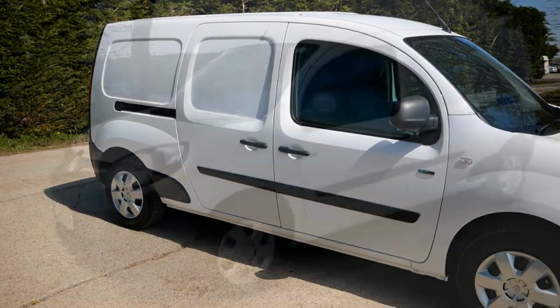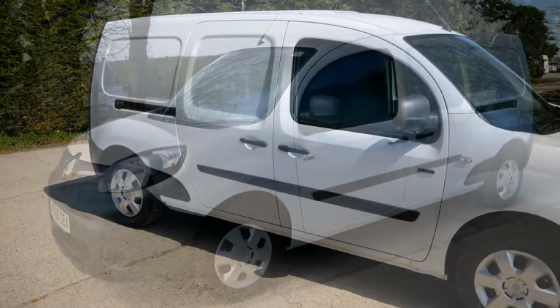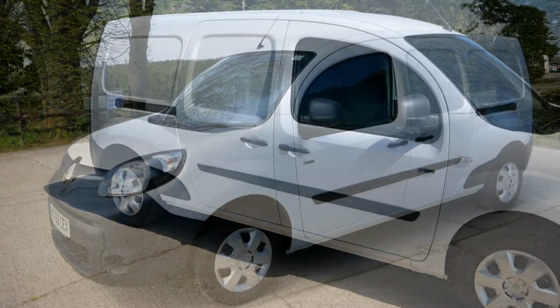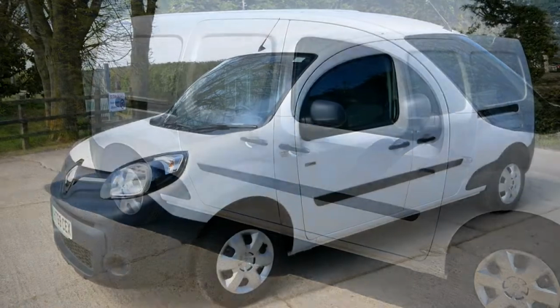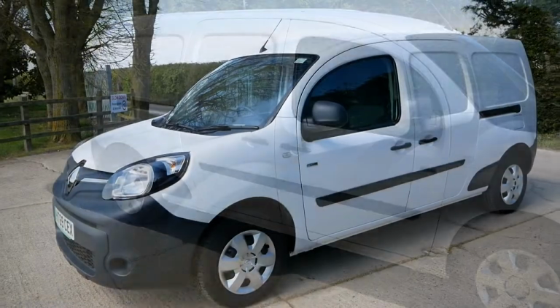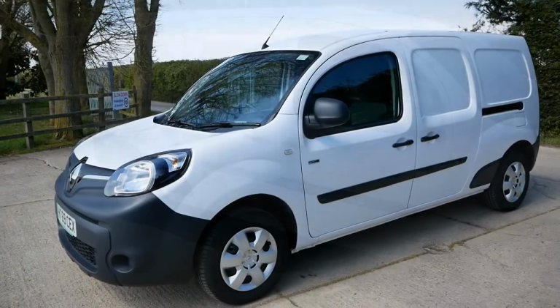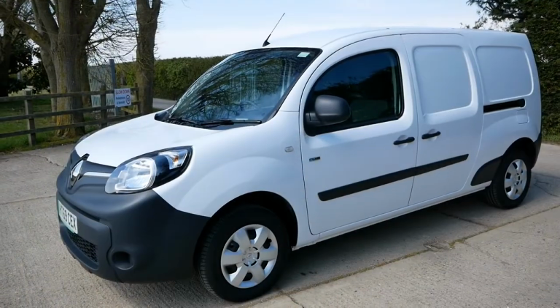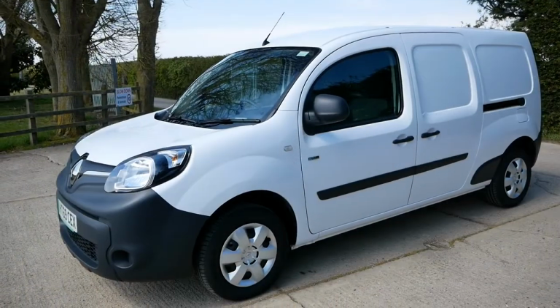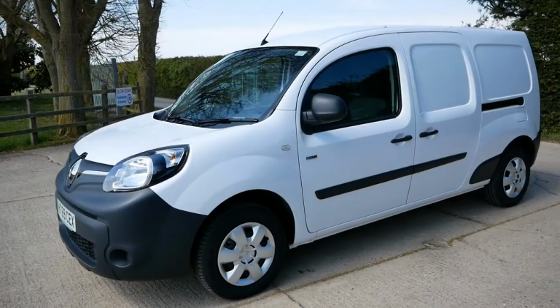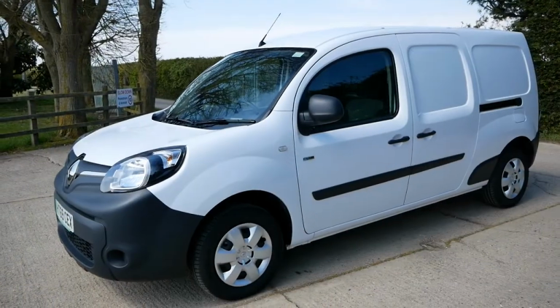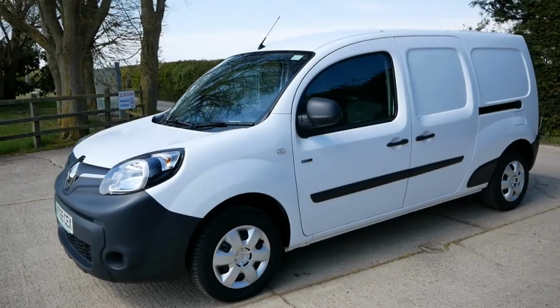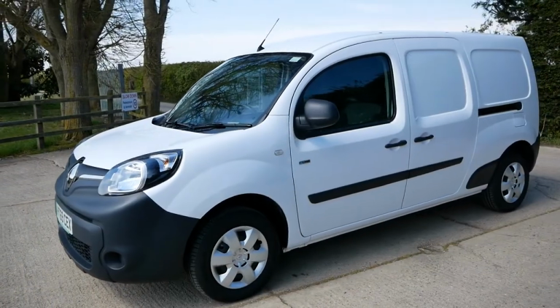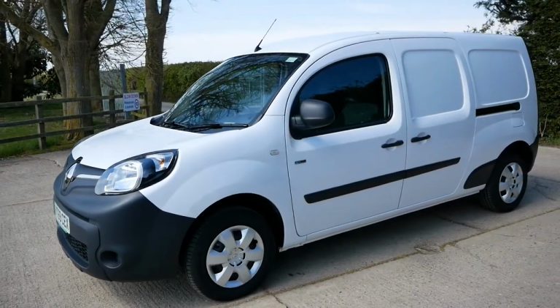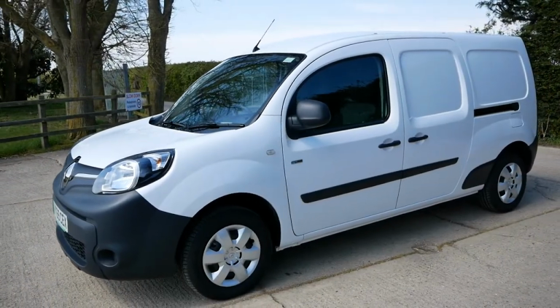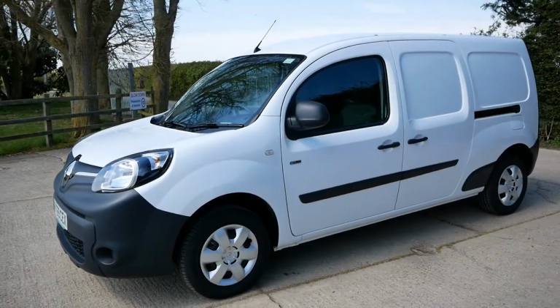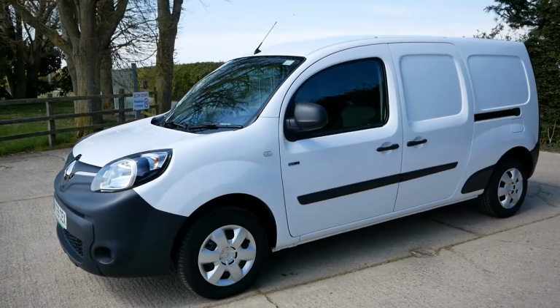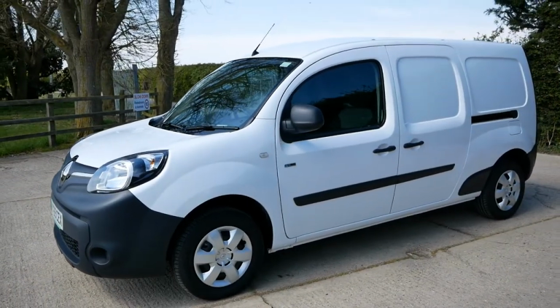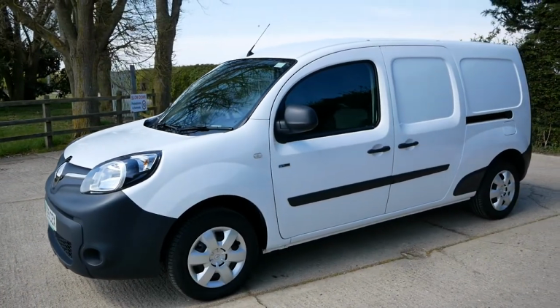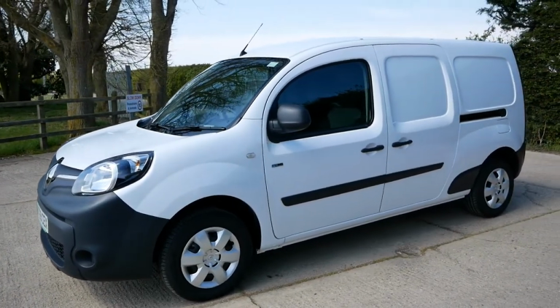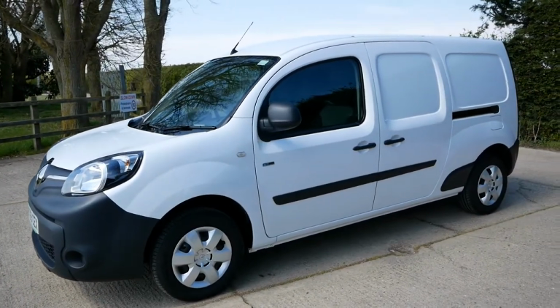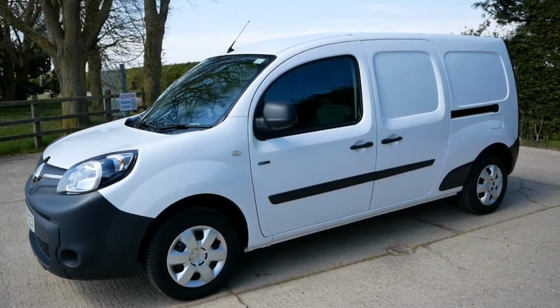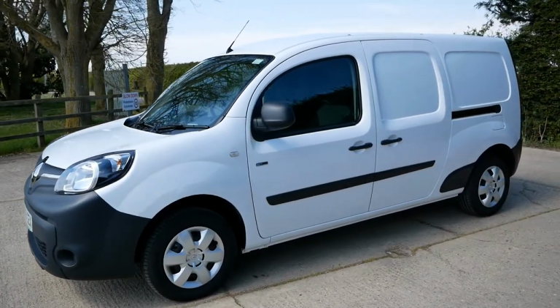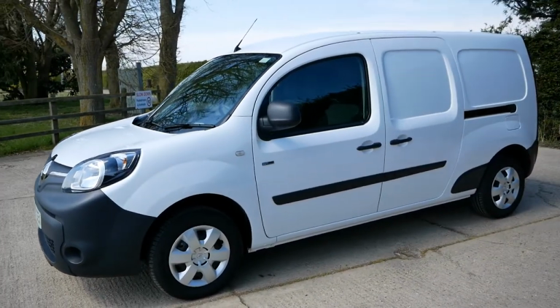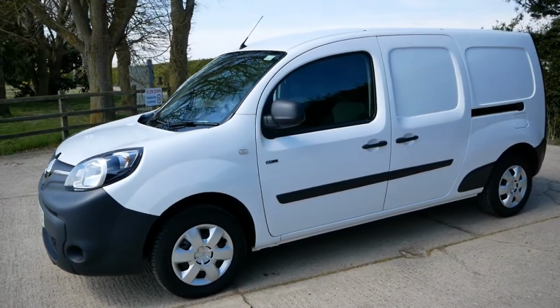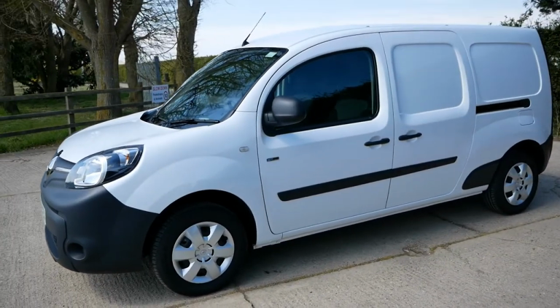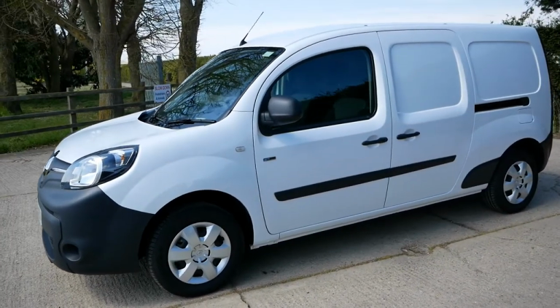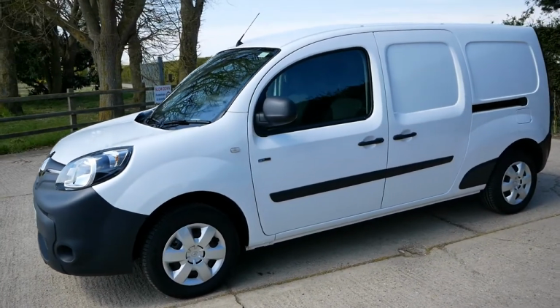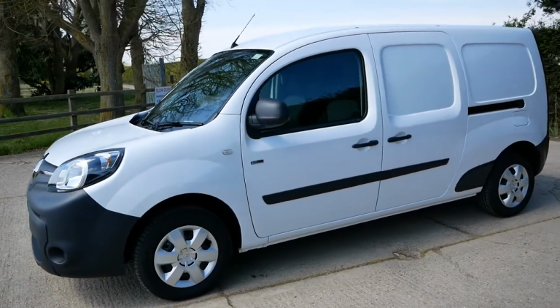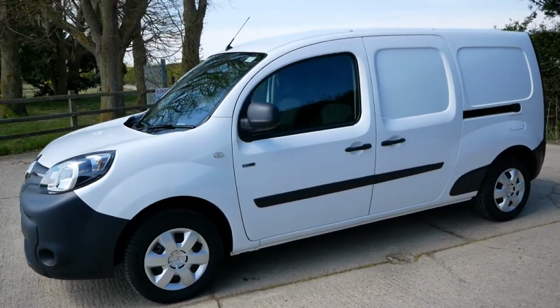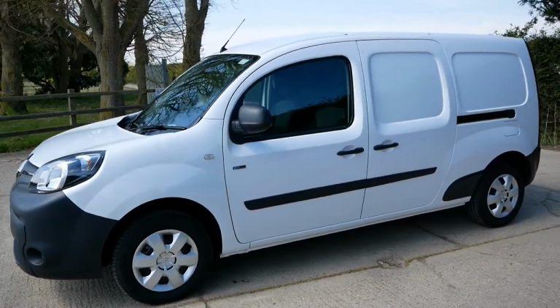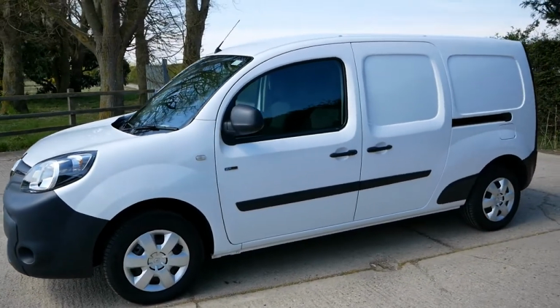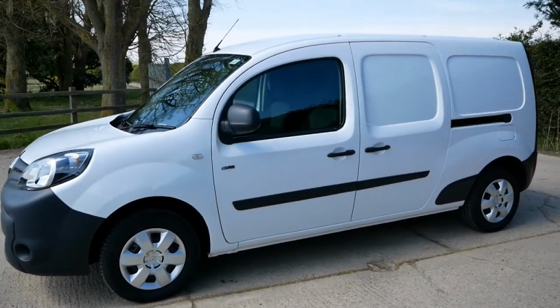This van is only 16 months old, it's only done 4,000 miles, and it still looks like new.